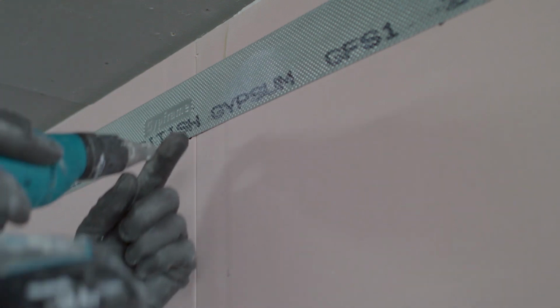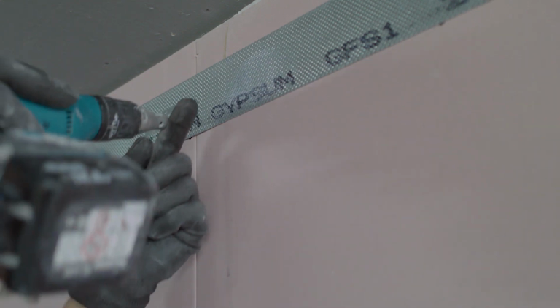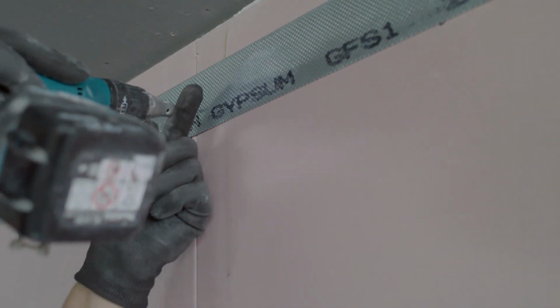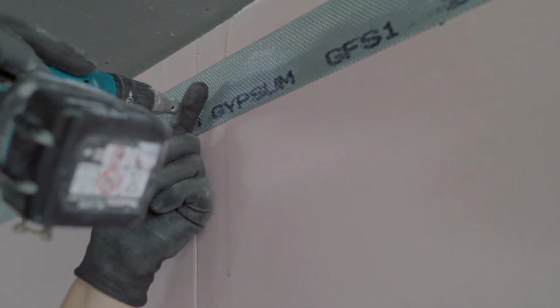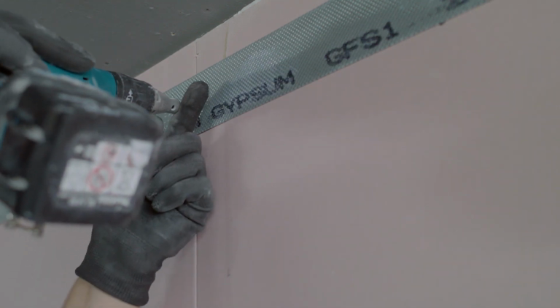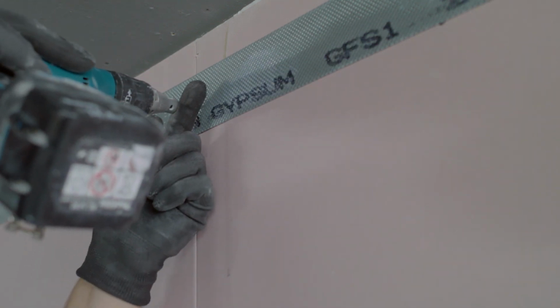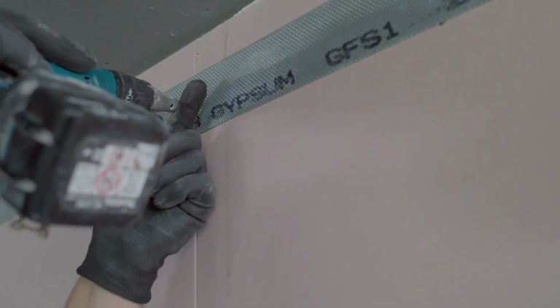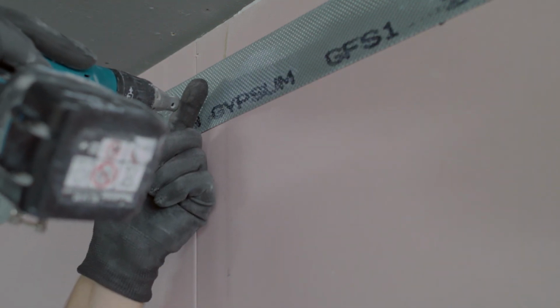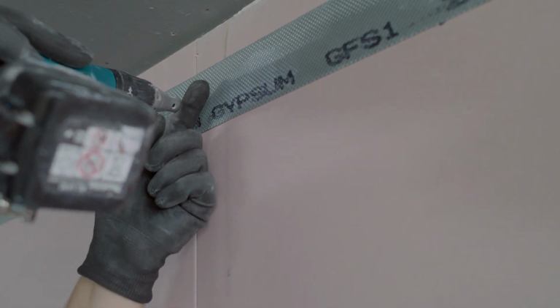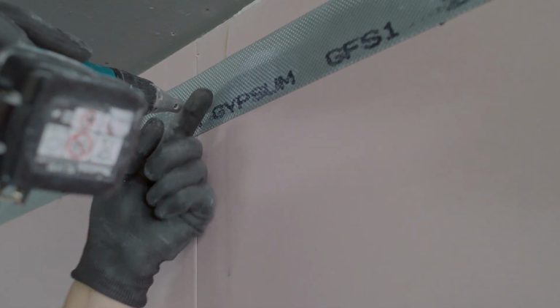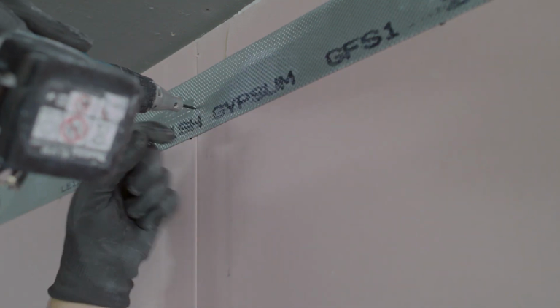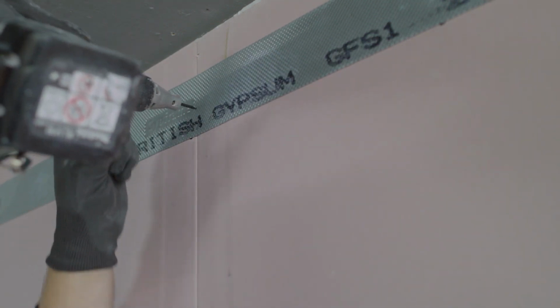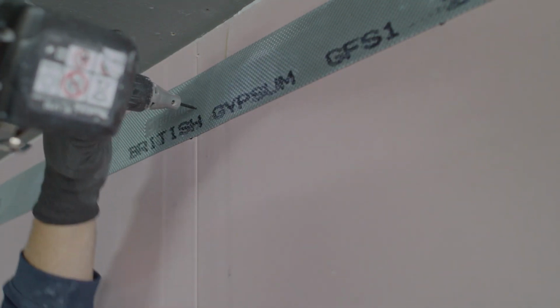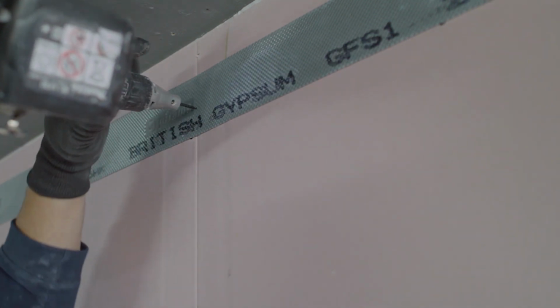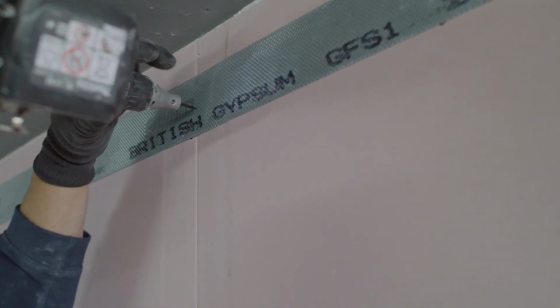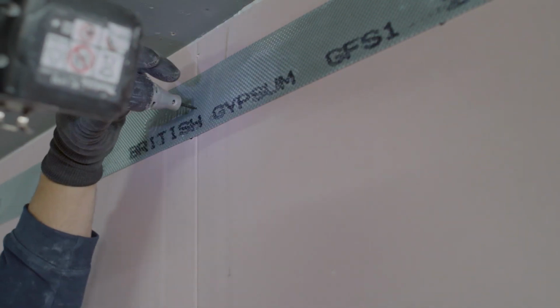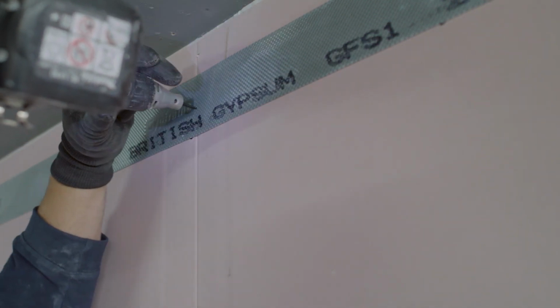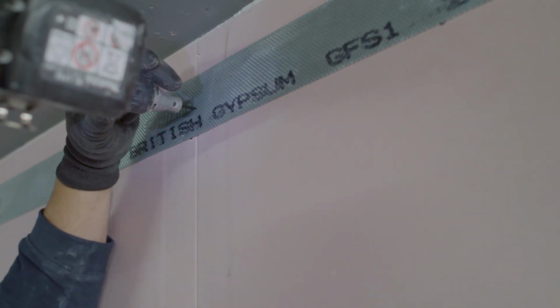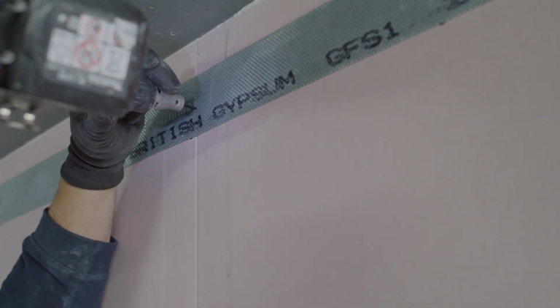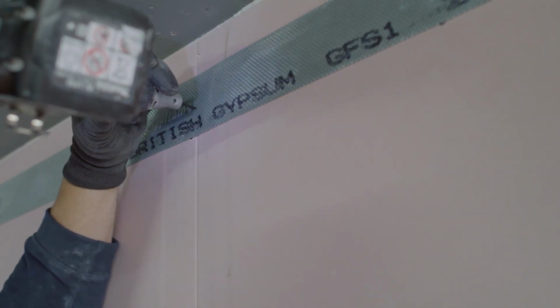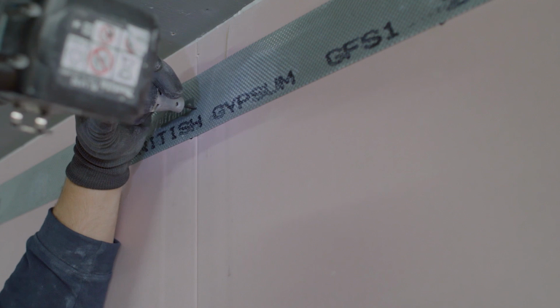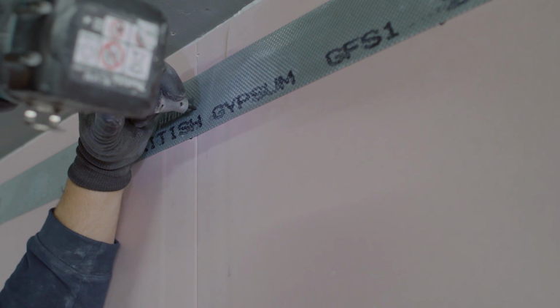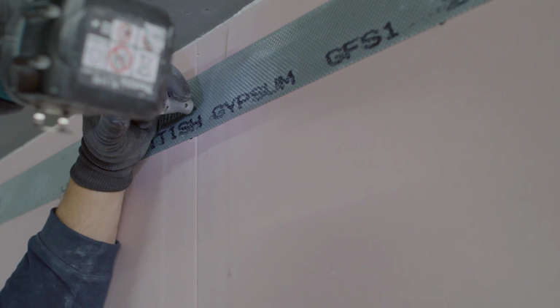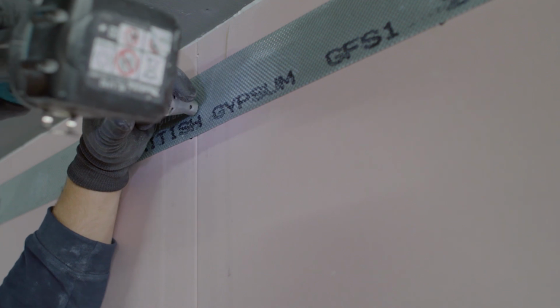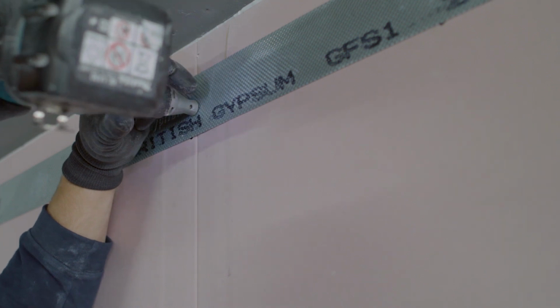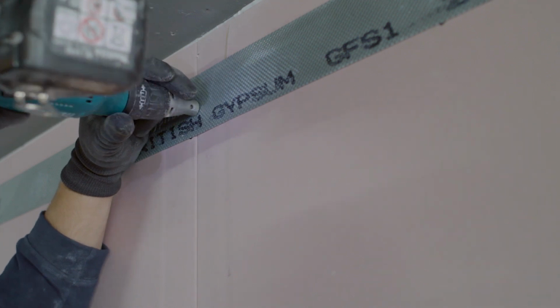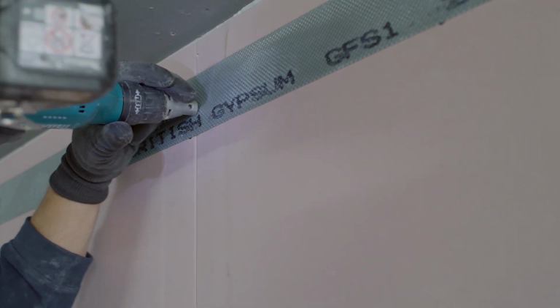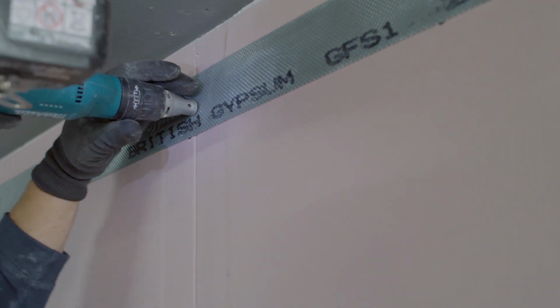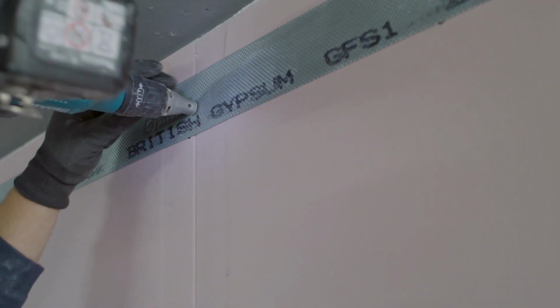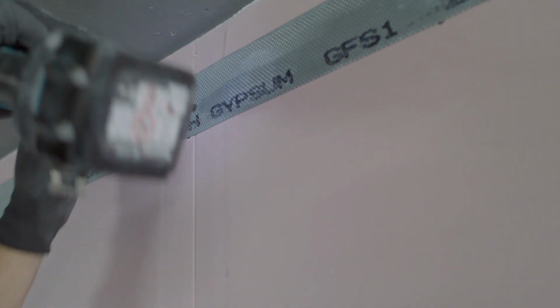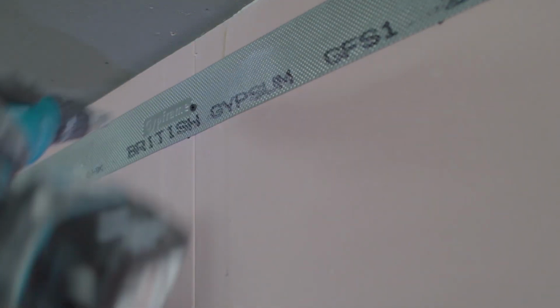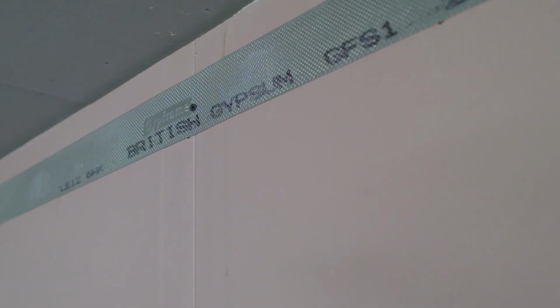Where double layer plasterboard is used, the gyprock fixing strap is installed between the layers of boards, as shown here.